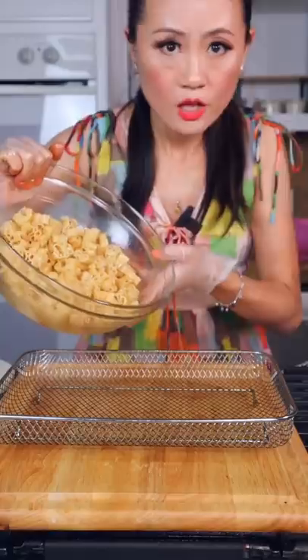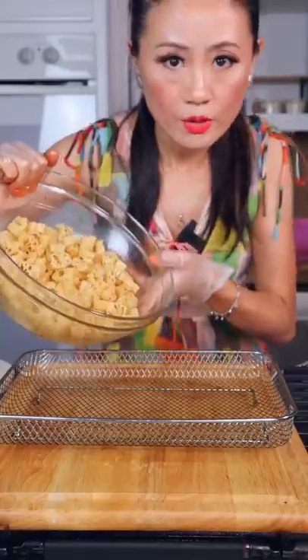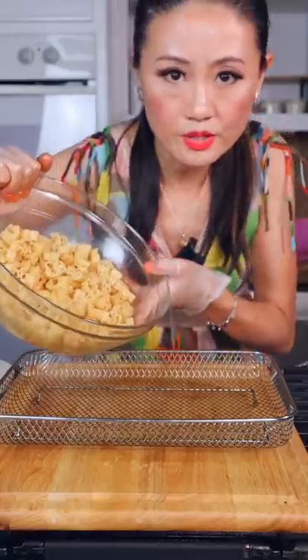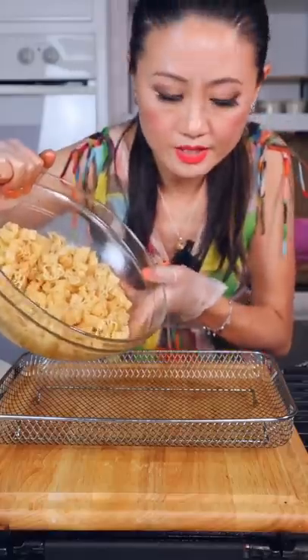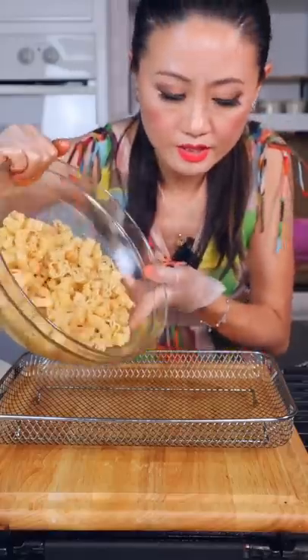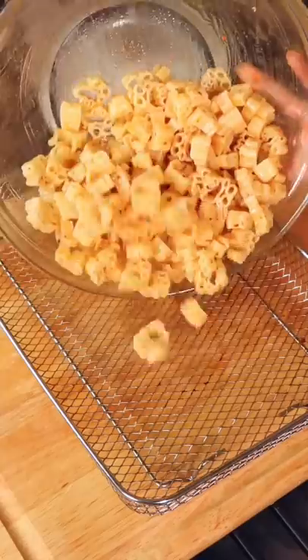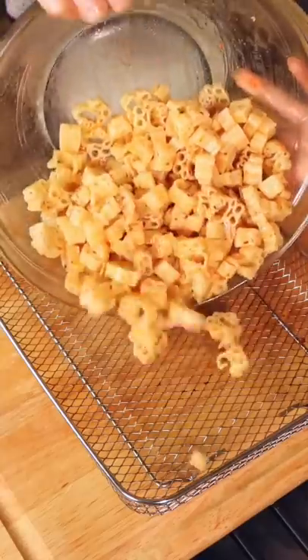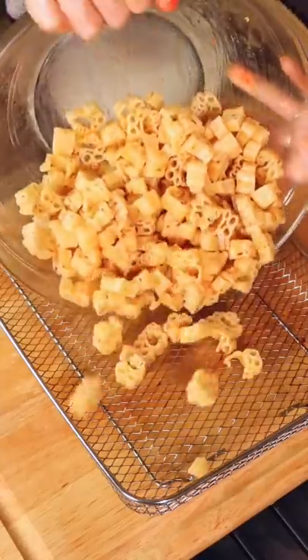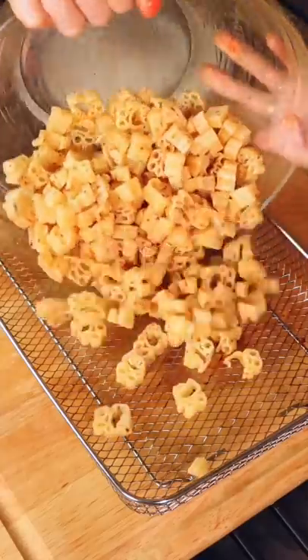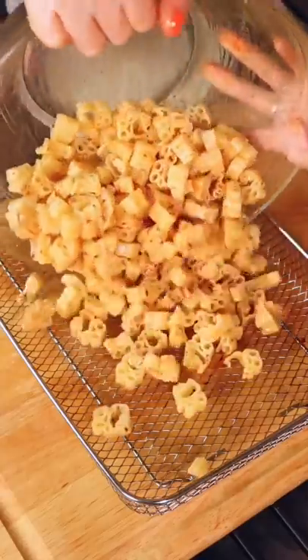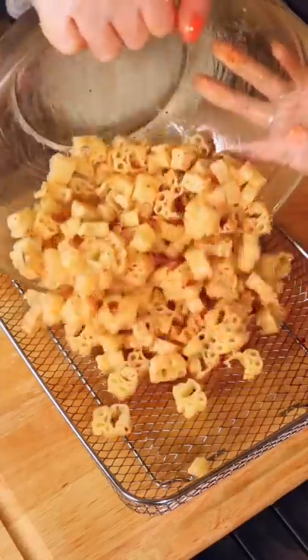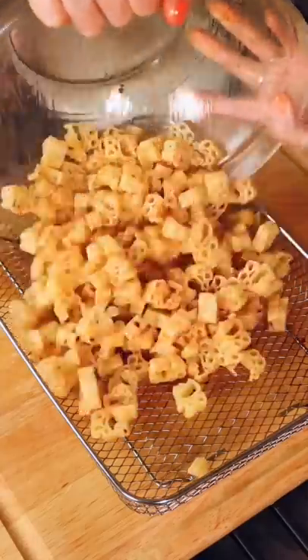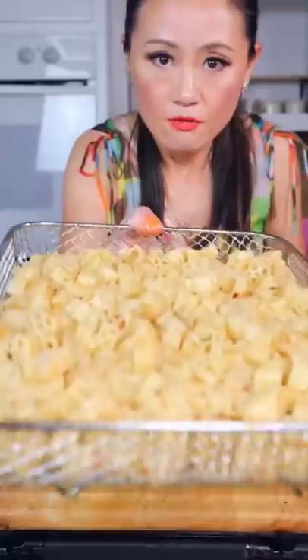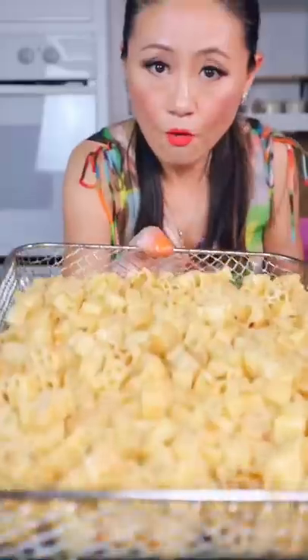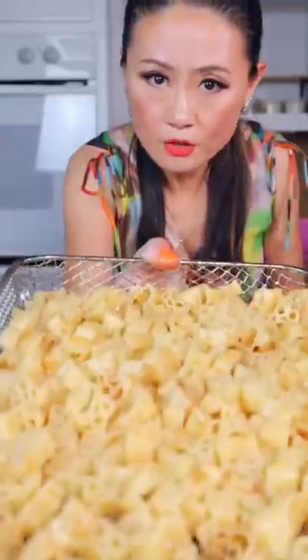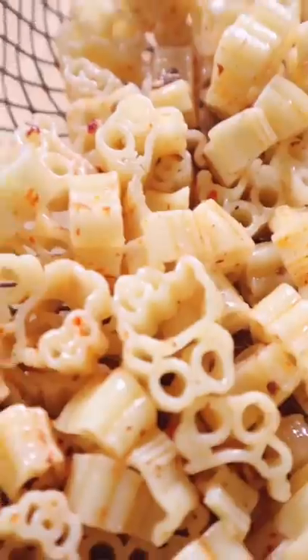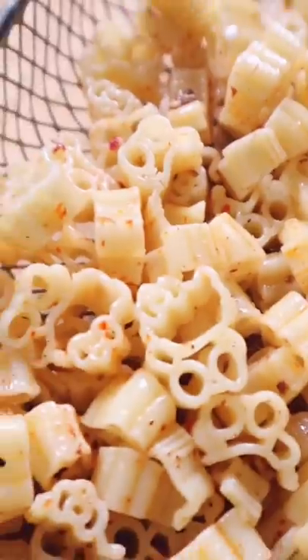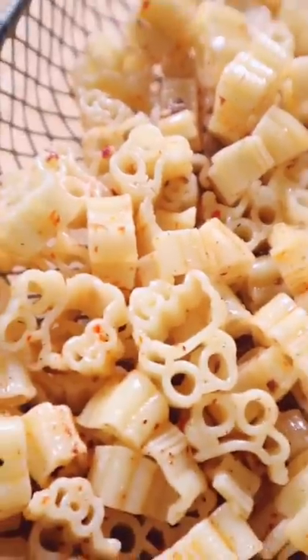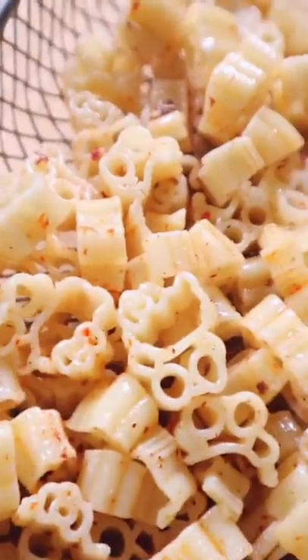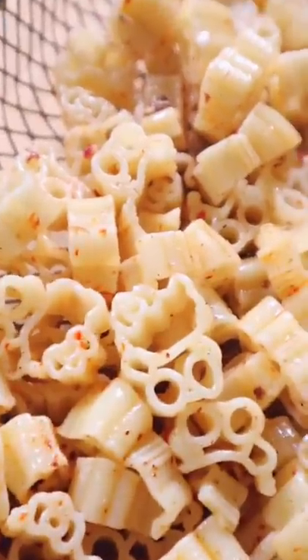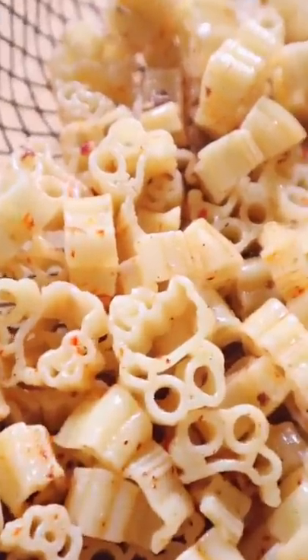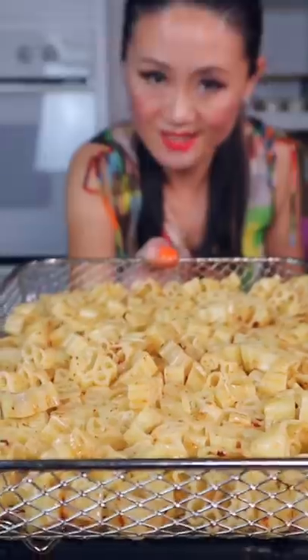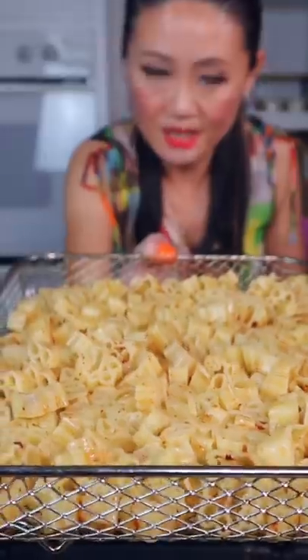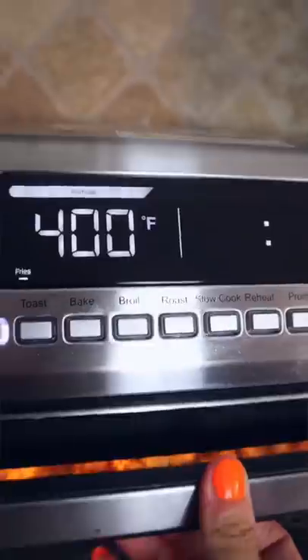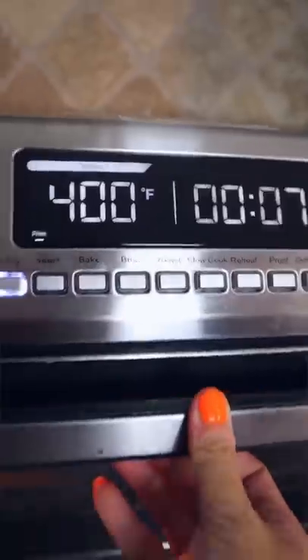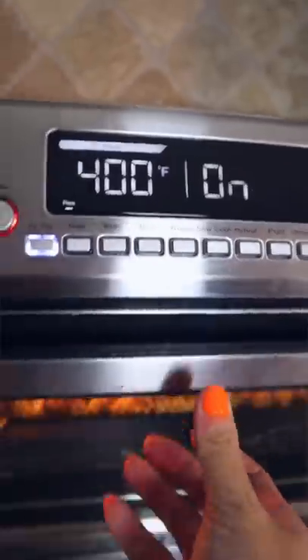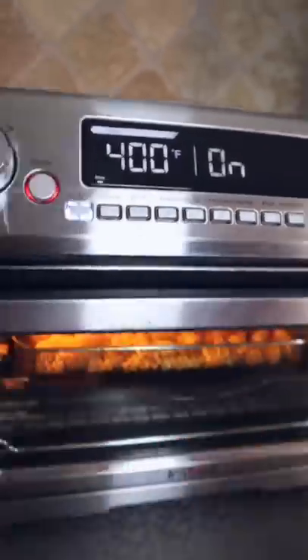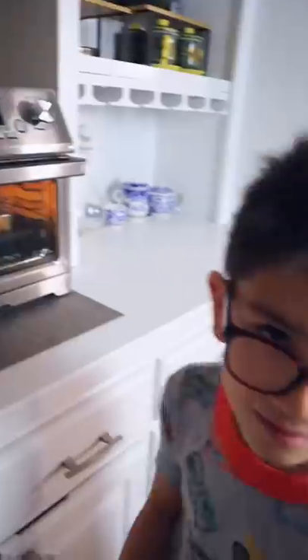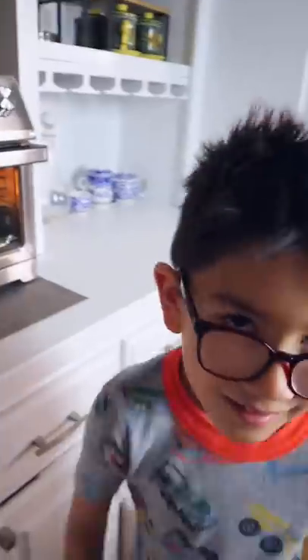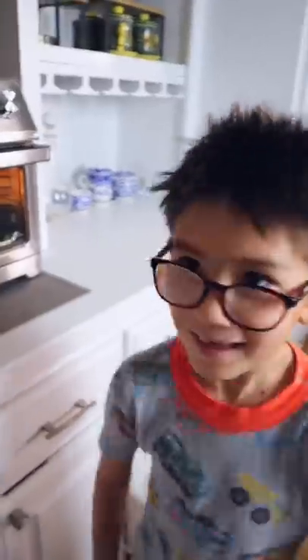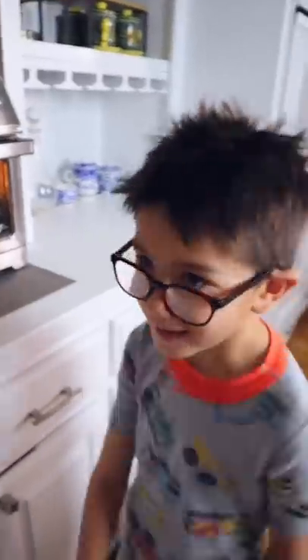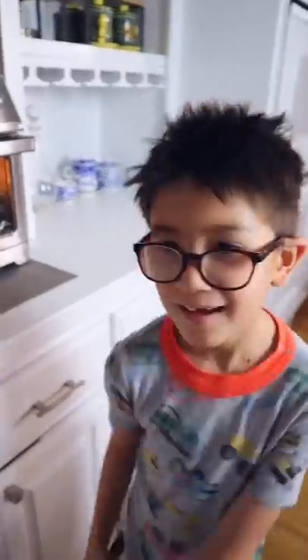Now we put this in the air fryer rack — 400 degrees, seven minutes. Add five more minutes to flip them.